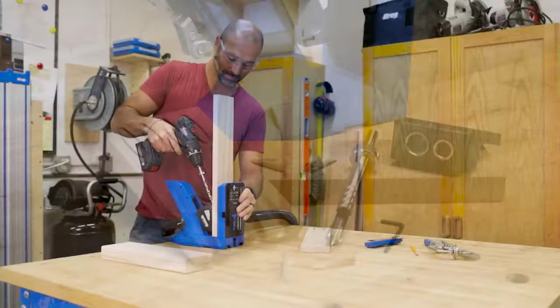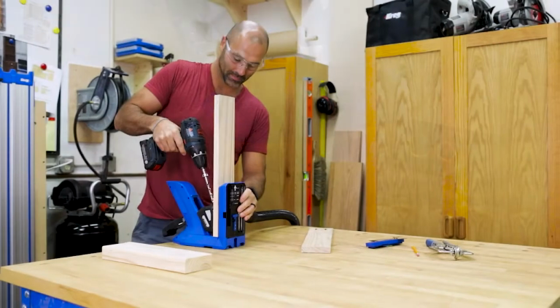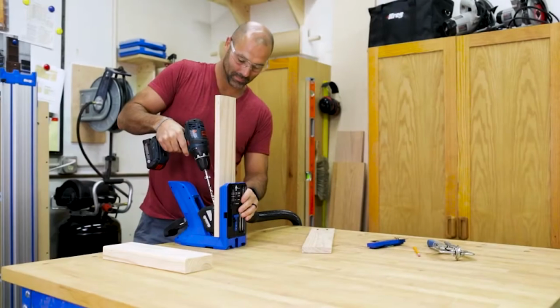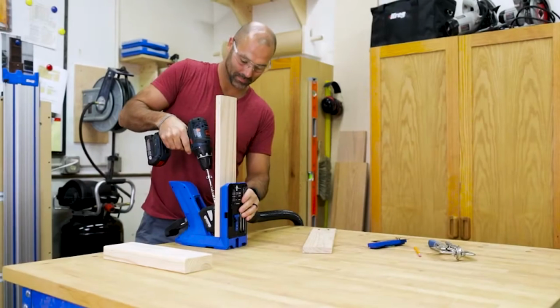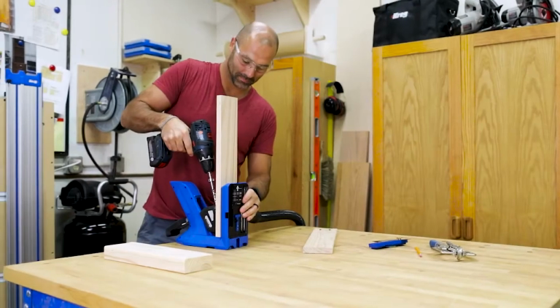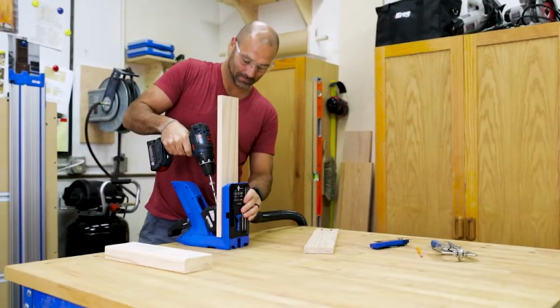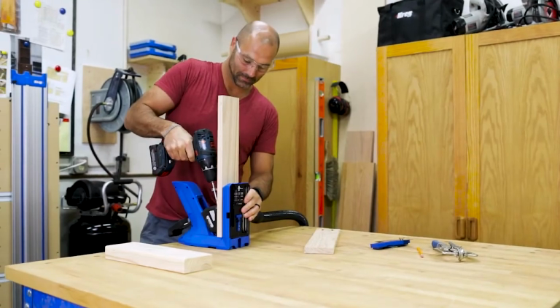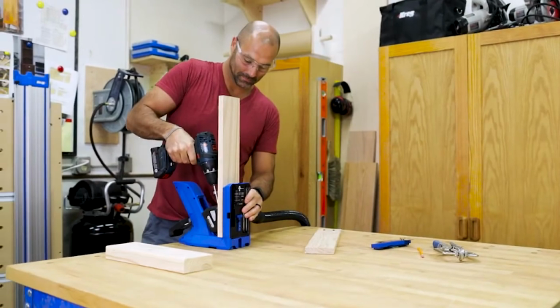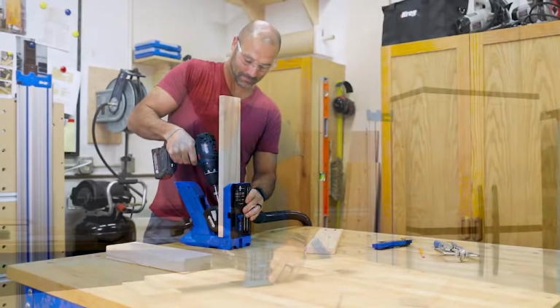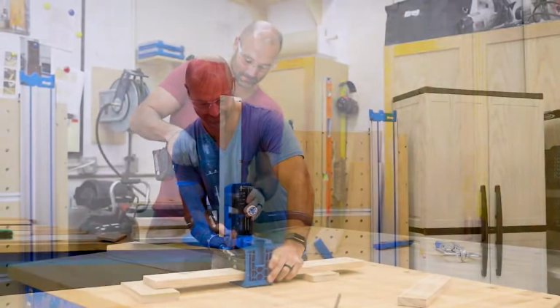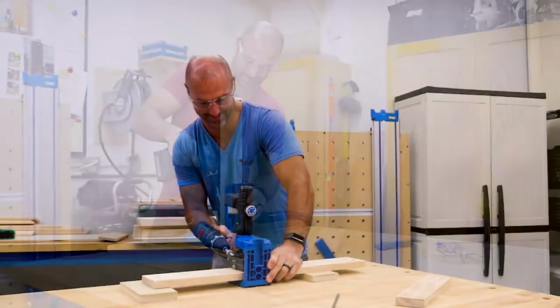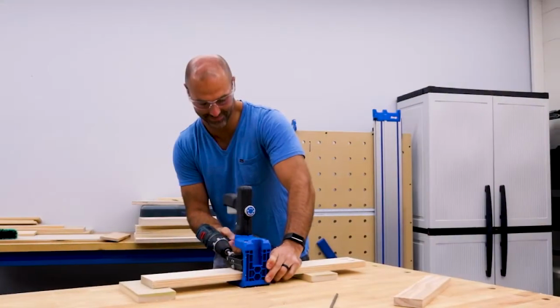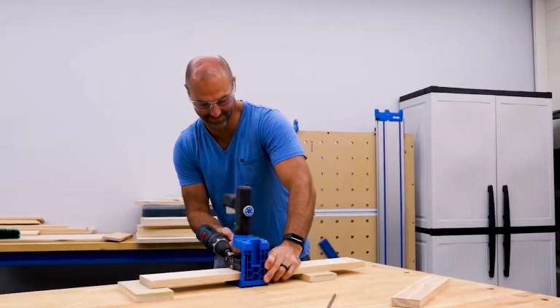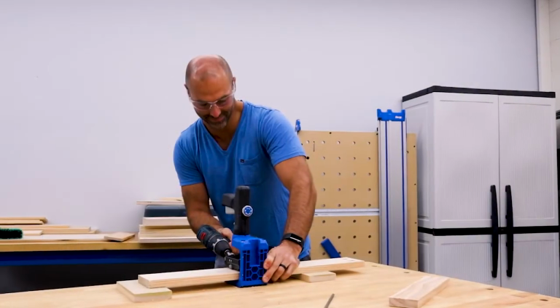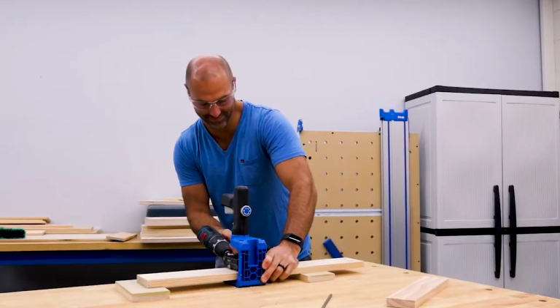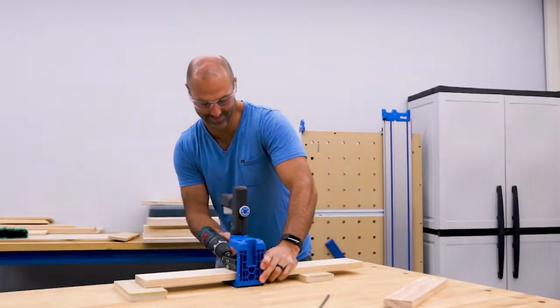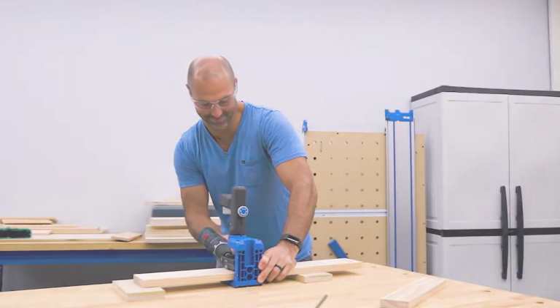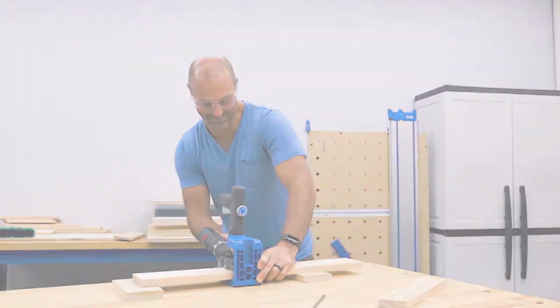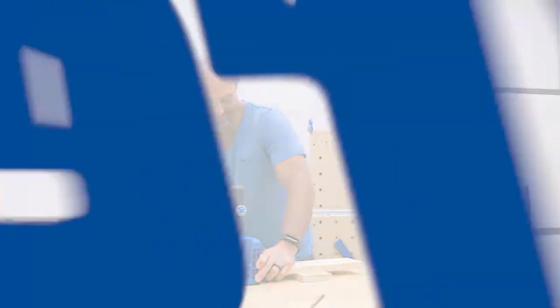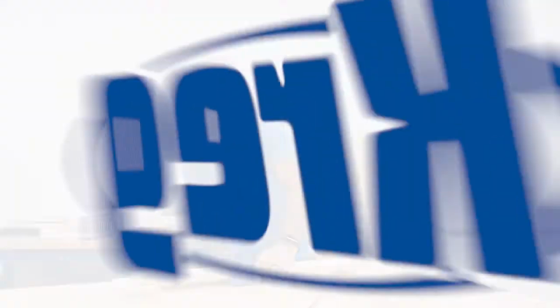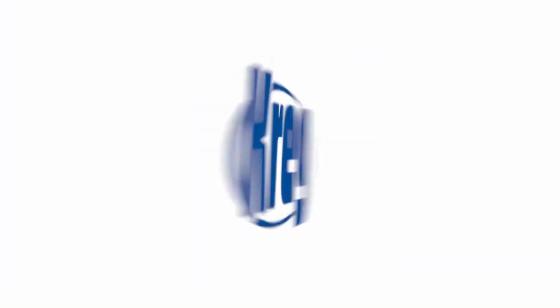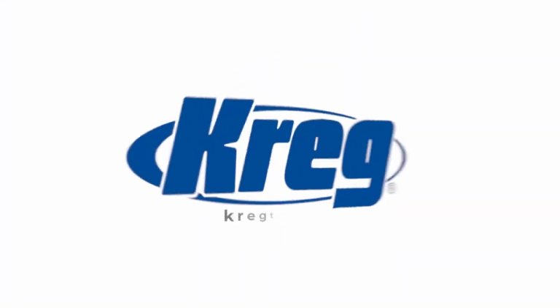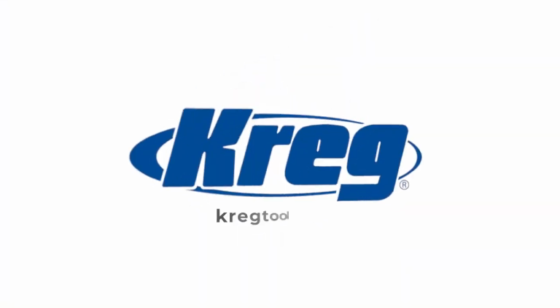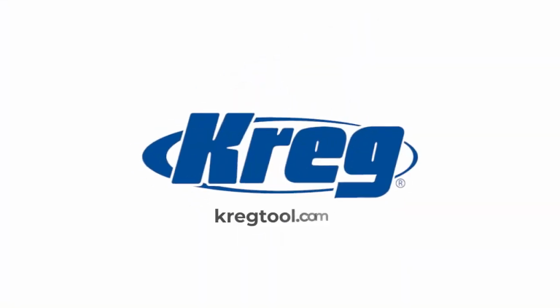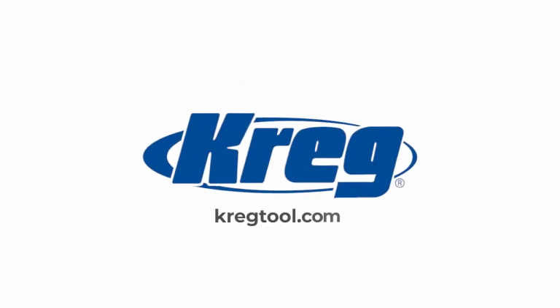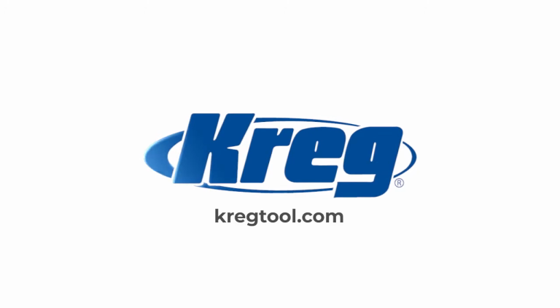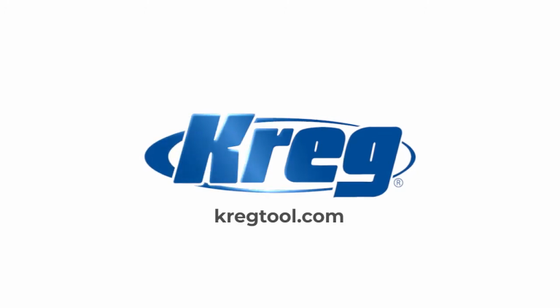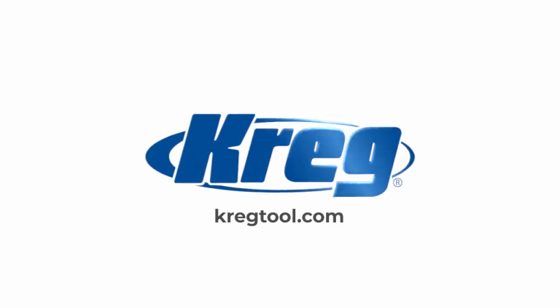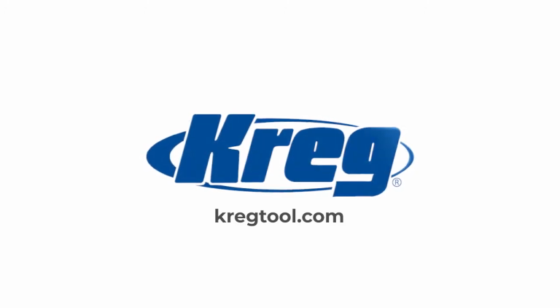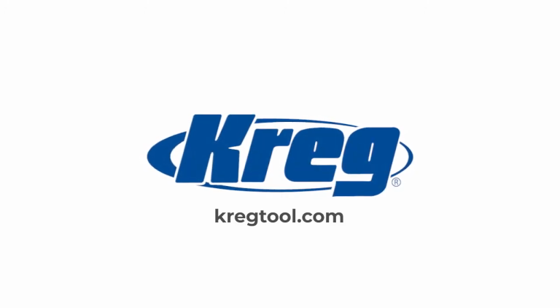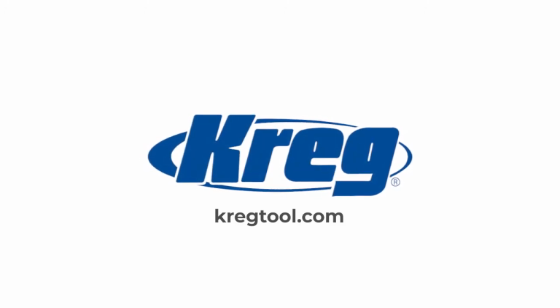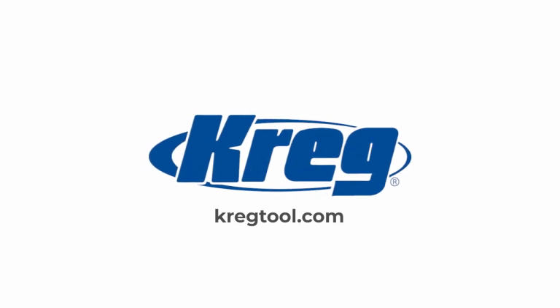To learn more about the Plug Cutter Drill Guide Kit, as well as Craig's other products for building DIY and woodworking projects, visit us online at CraigTool.com.